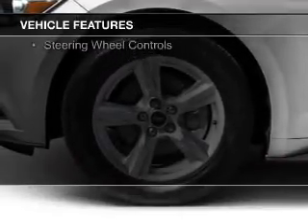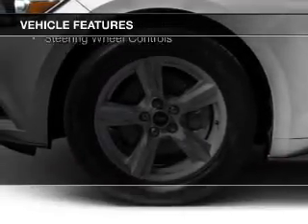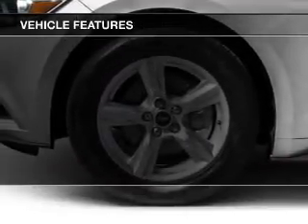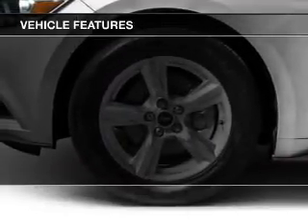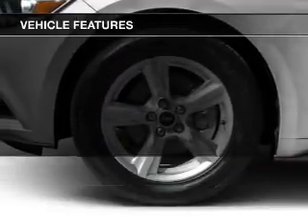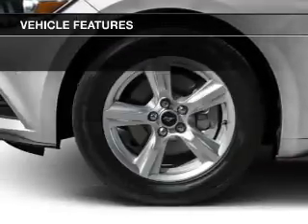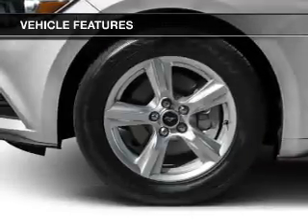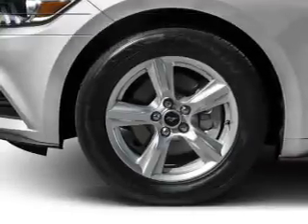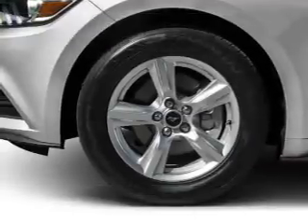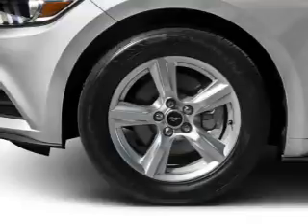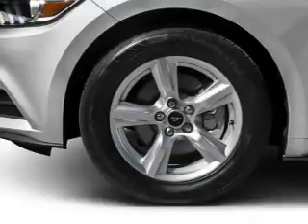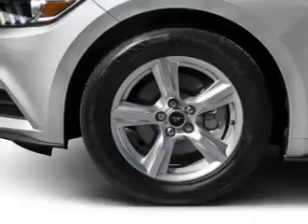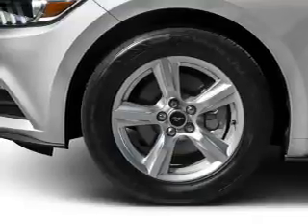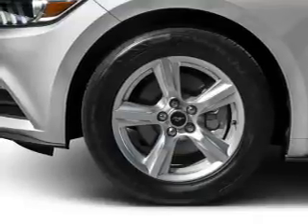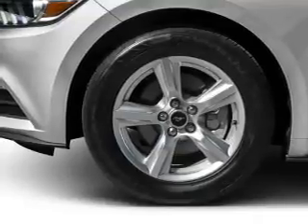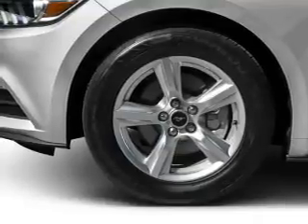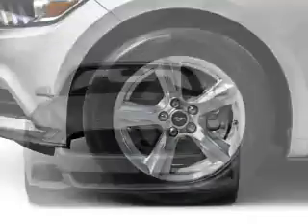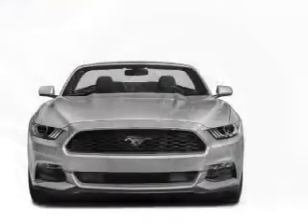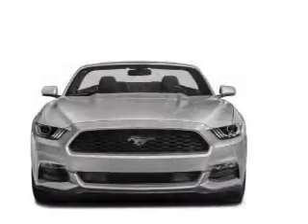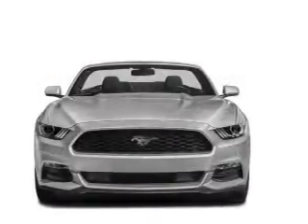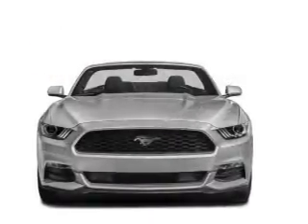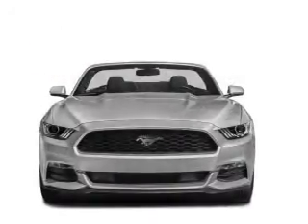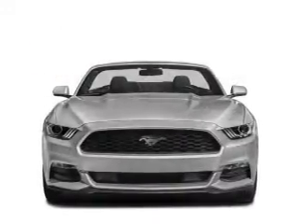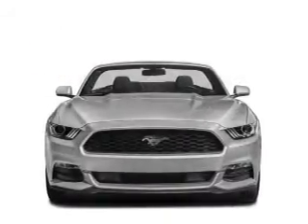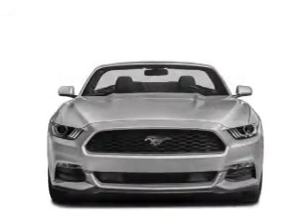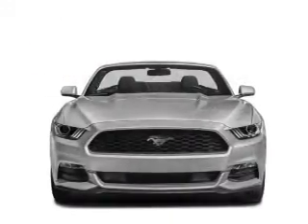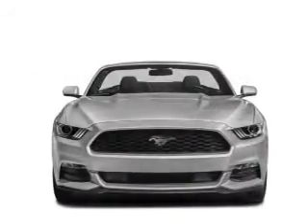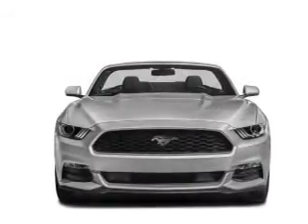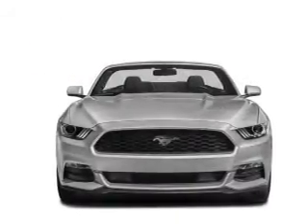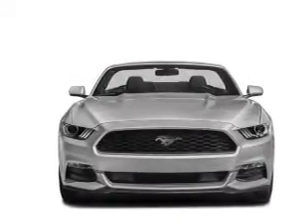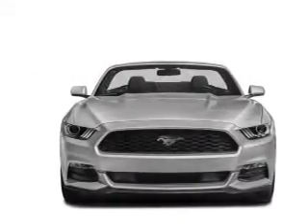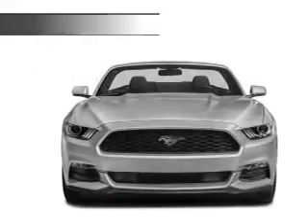Additional features include leather seats, heated seats, Bluetooth connectivity, Sirius XM satellite radio, digital audio input, and steering wheel controls.